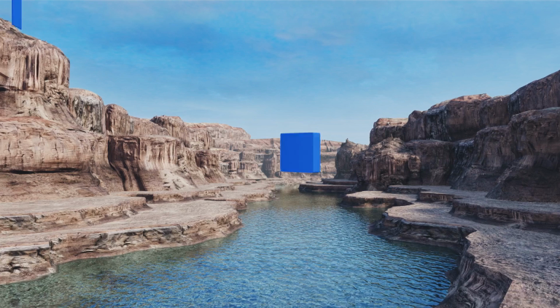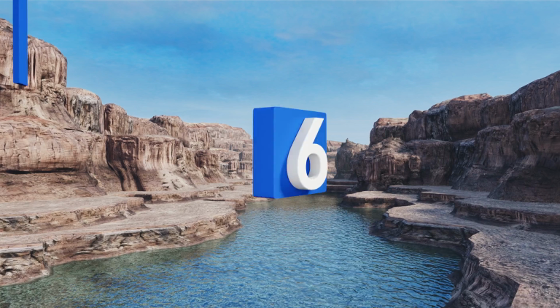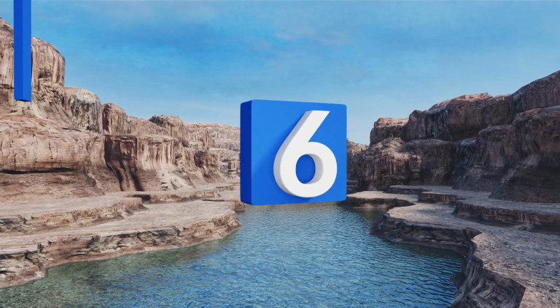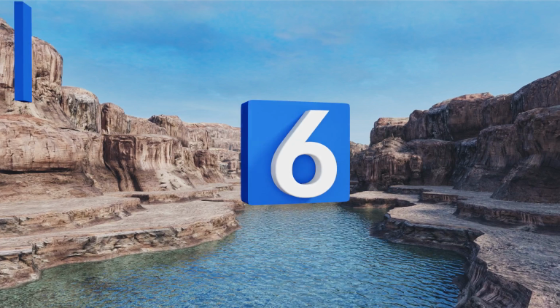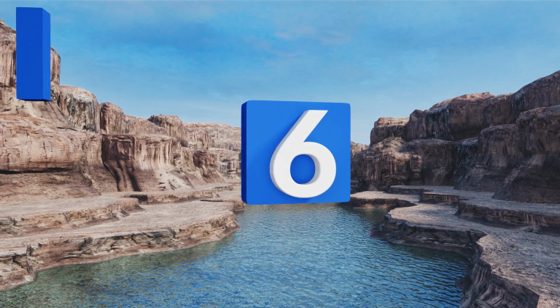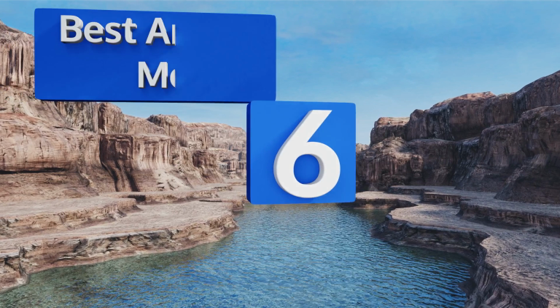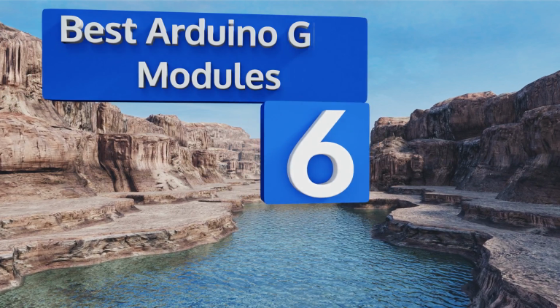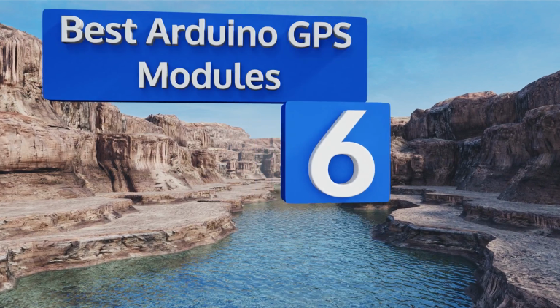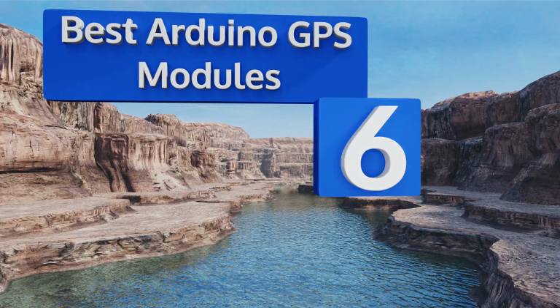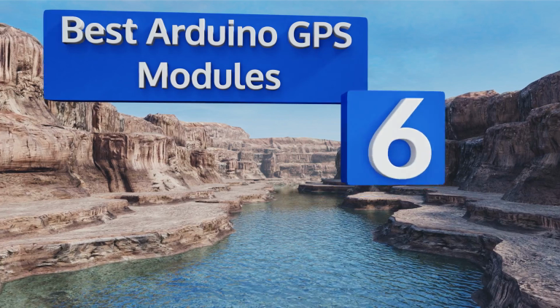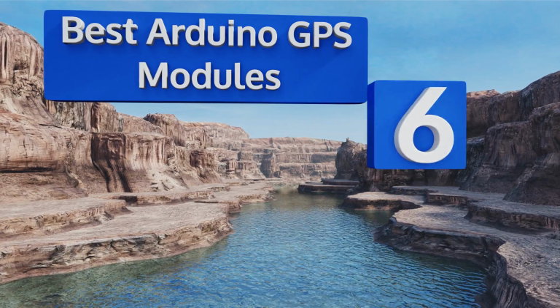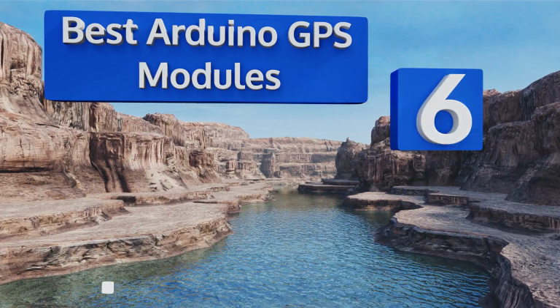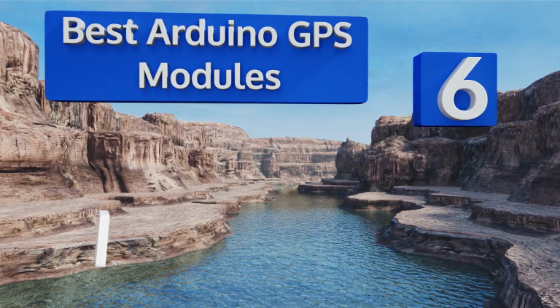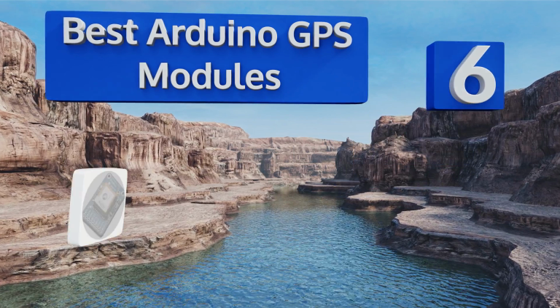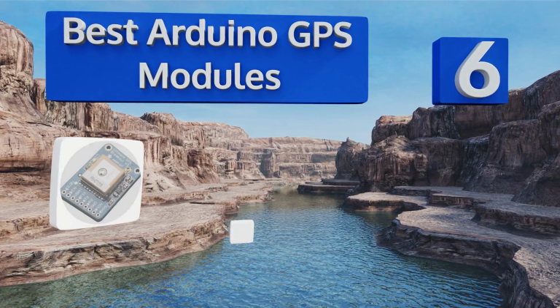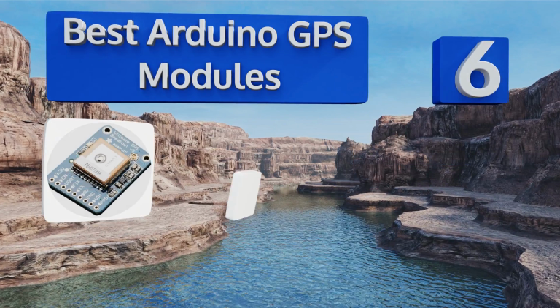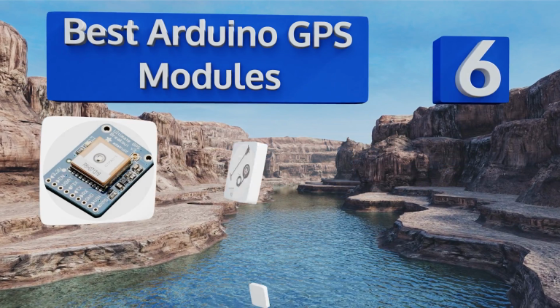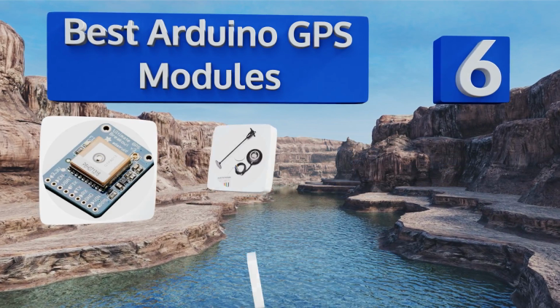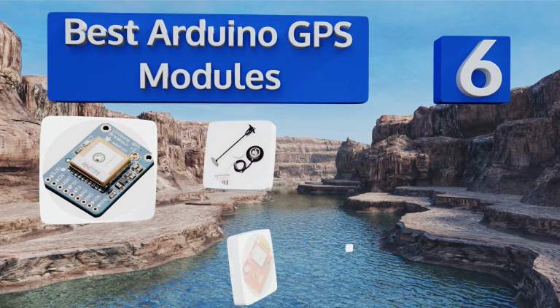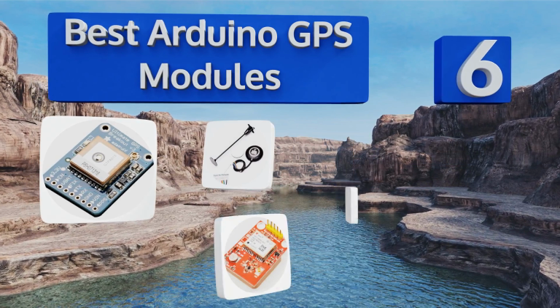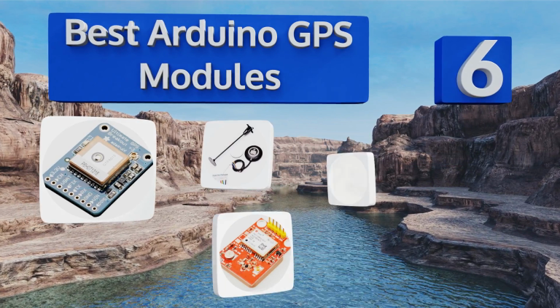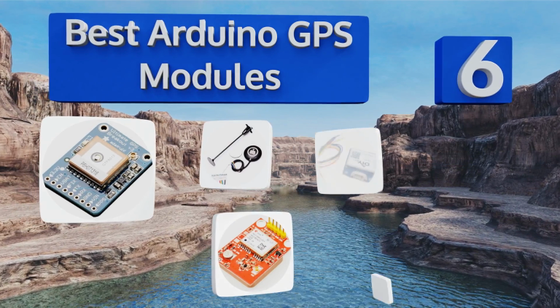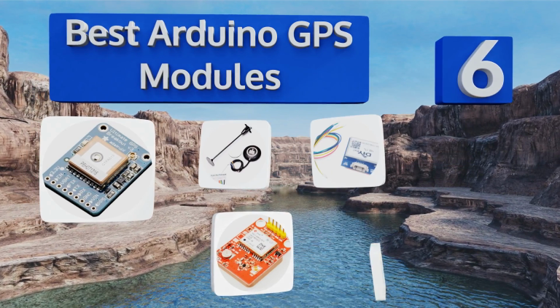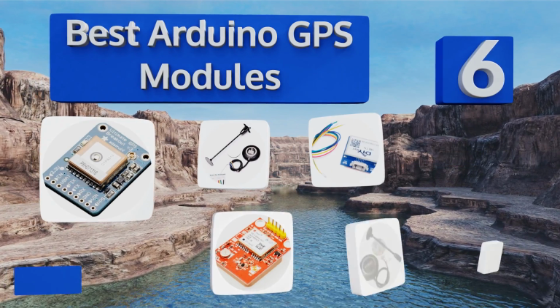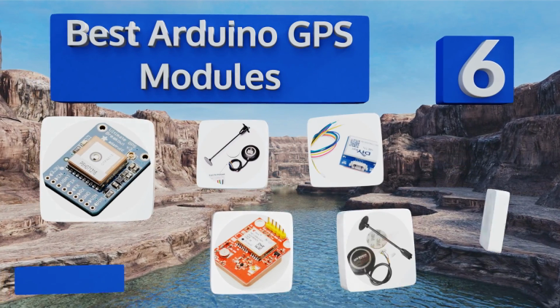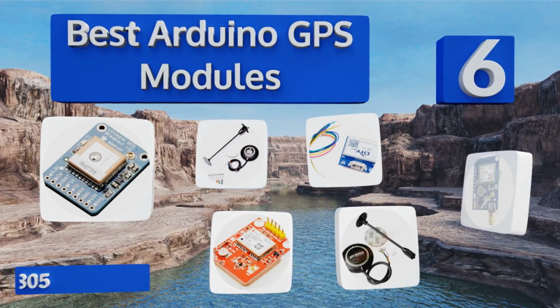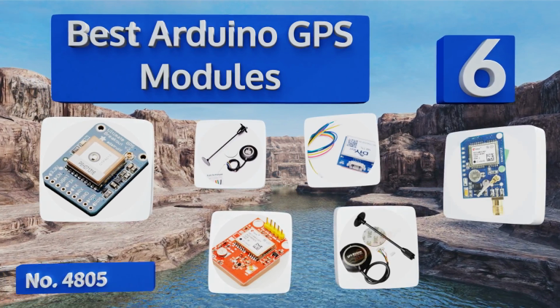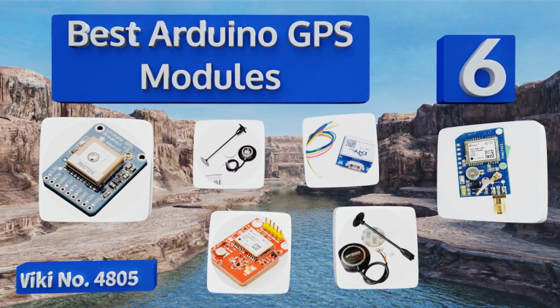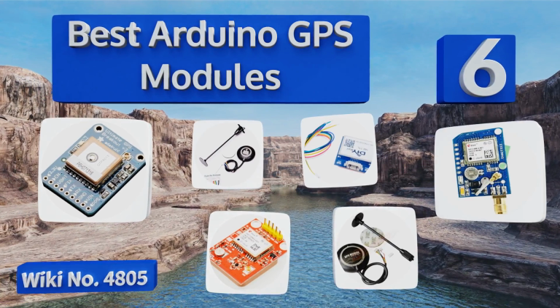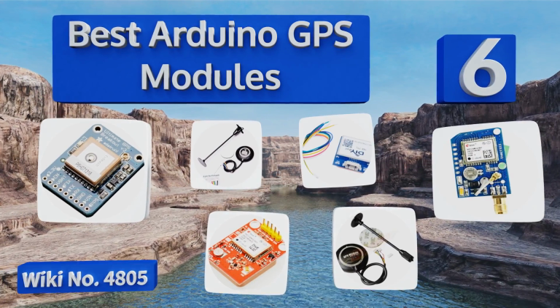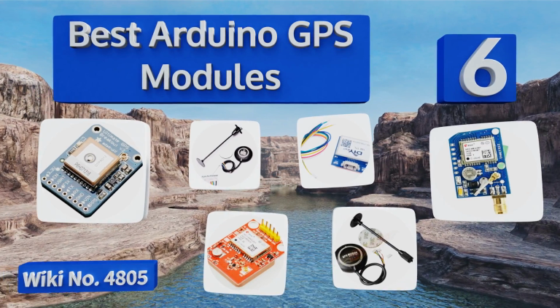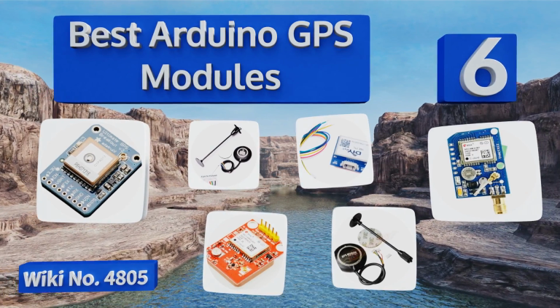EasyVid presents the six best Arduino GPS modules. Let's get started with the list.